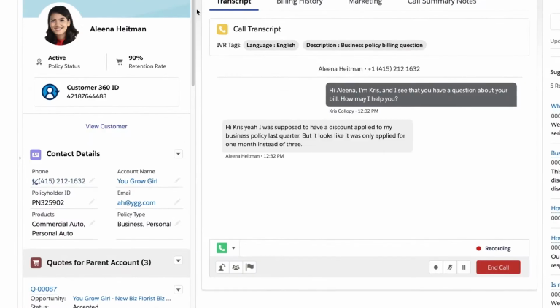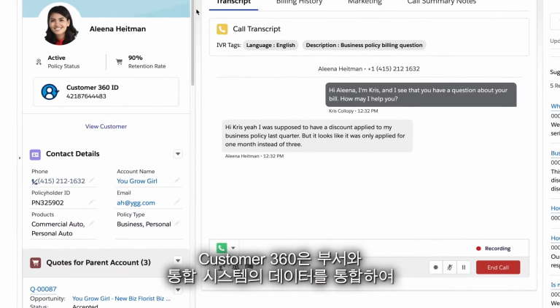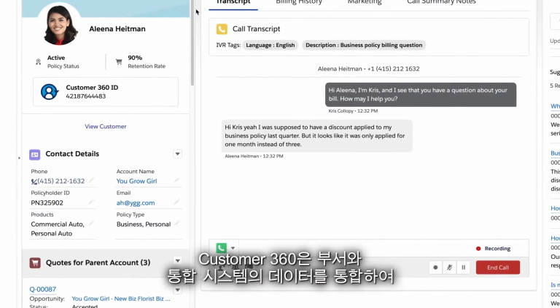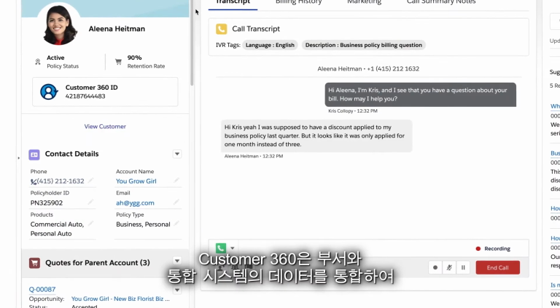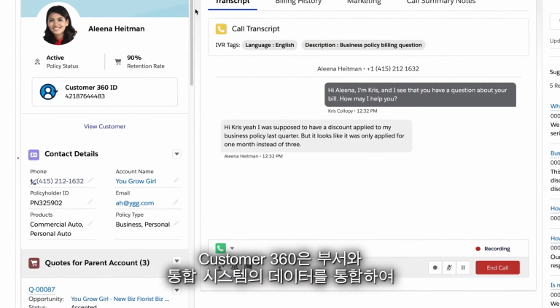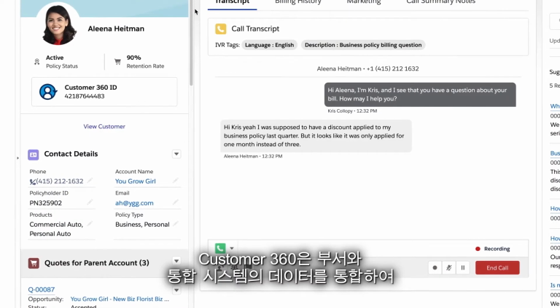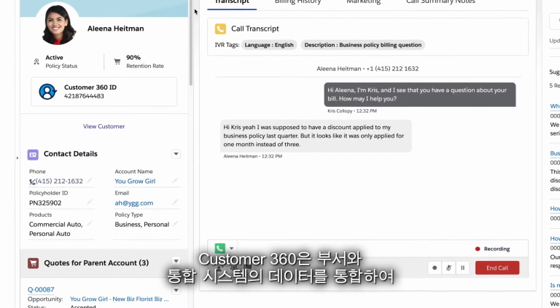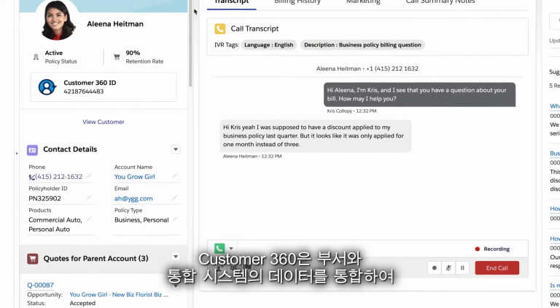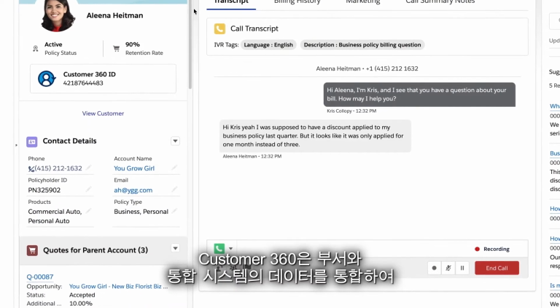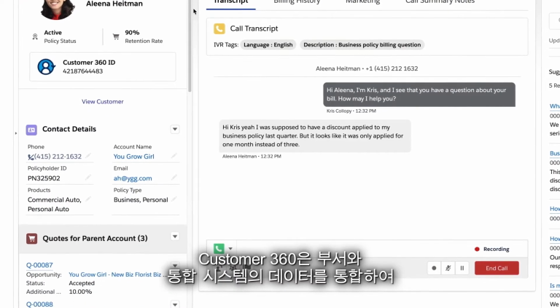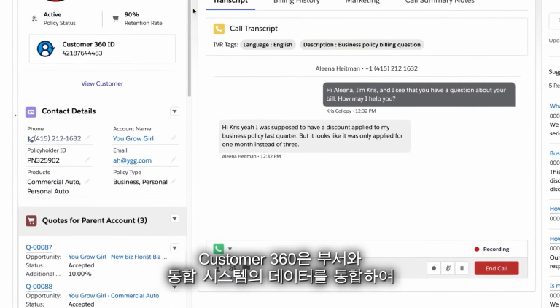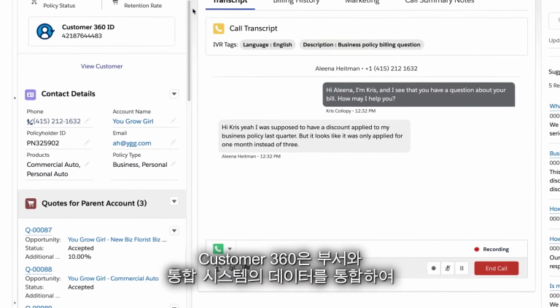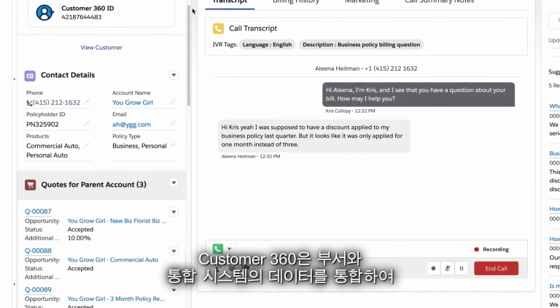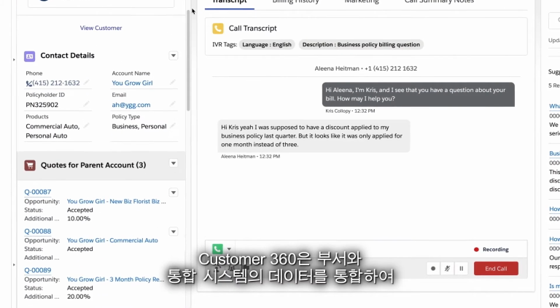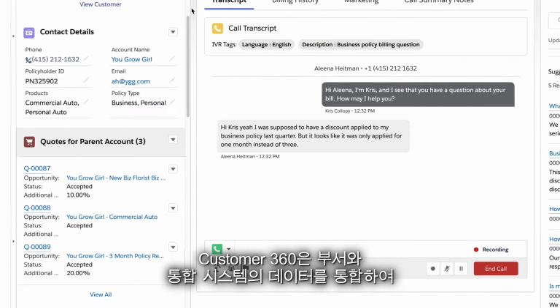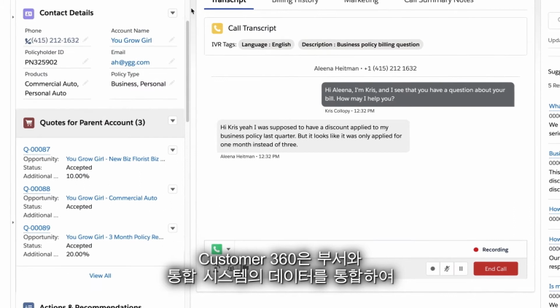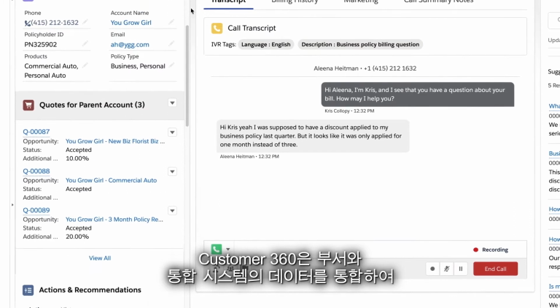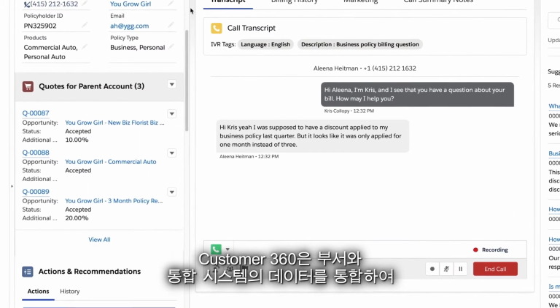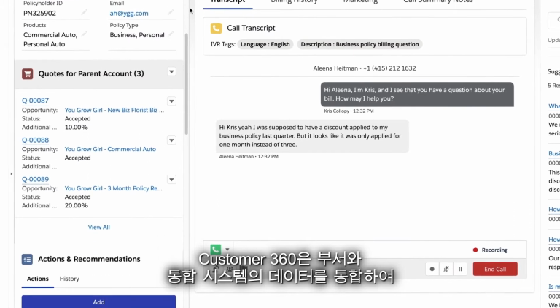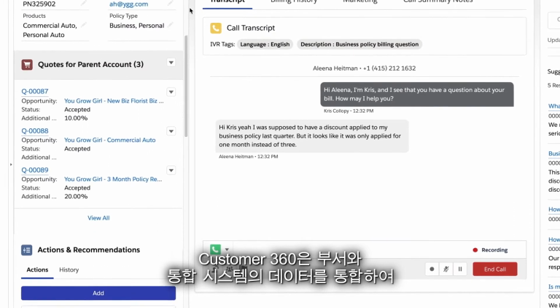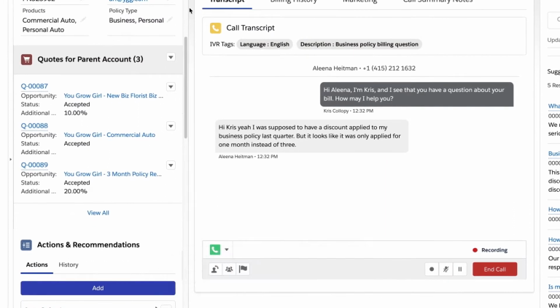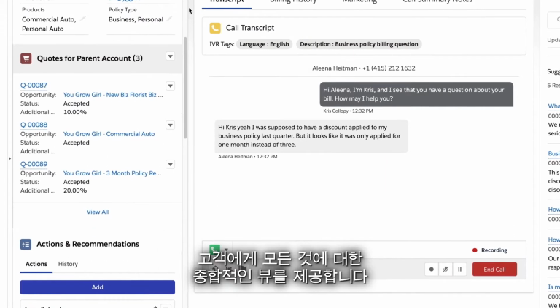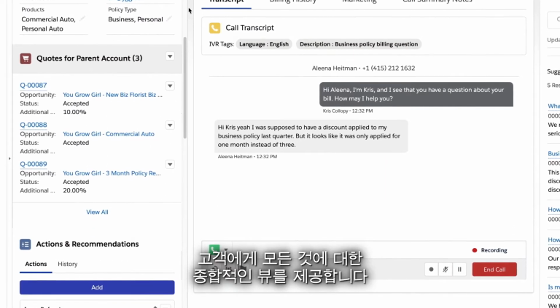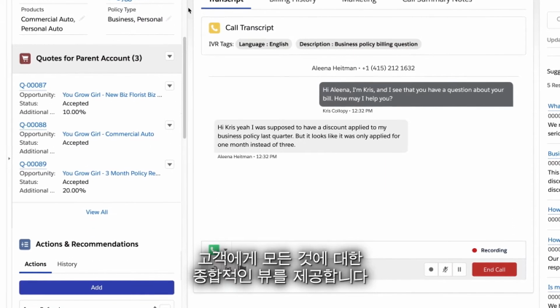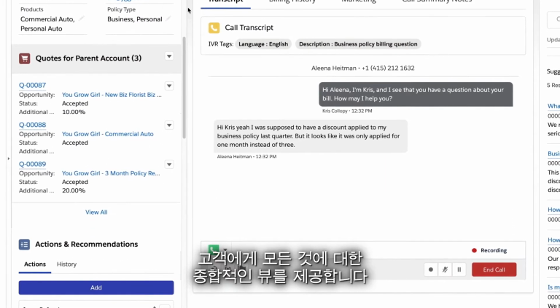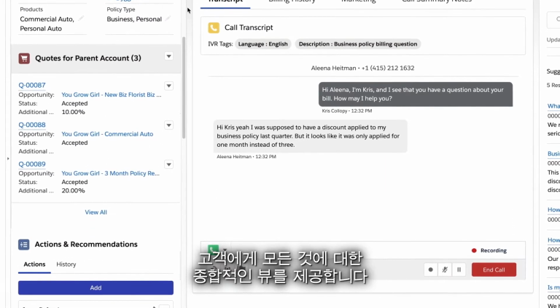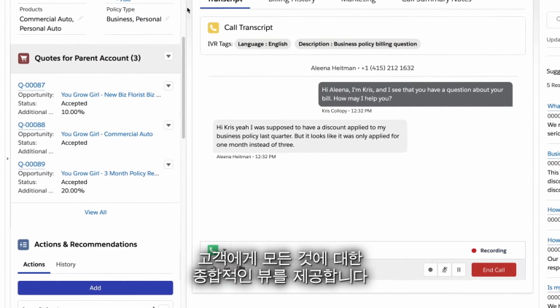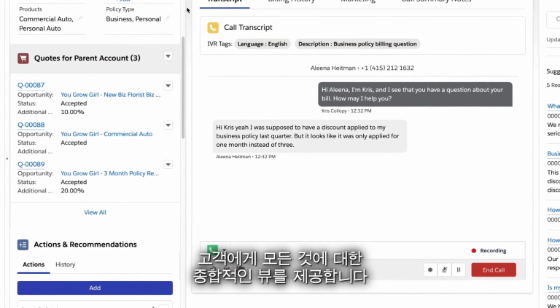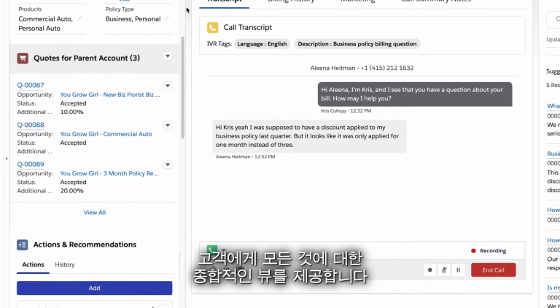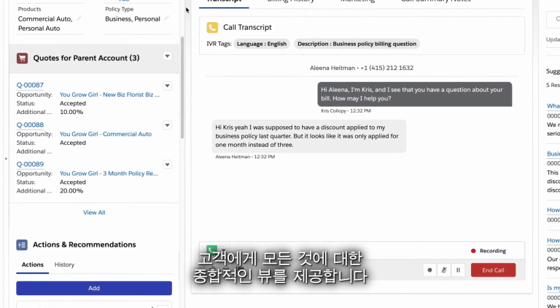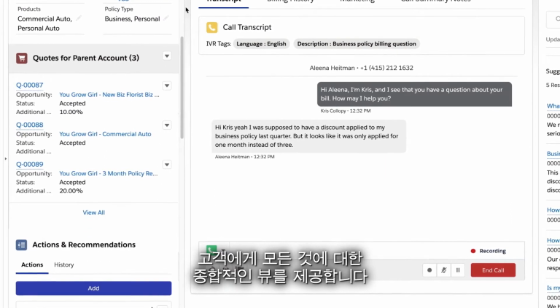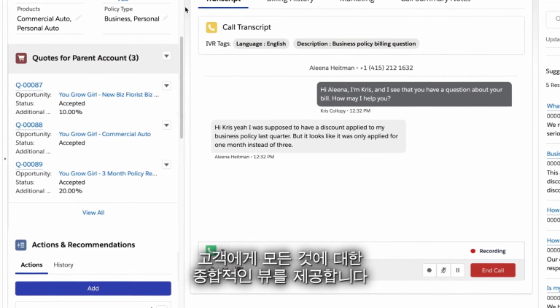Customer 360 also unifies data across departments and integrated systems, so agents have a complete customer view for everything.